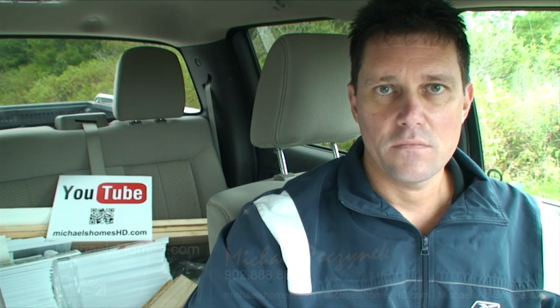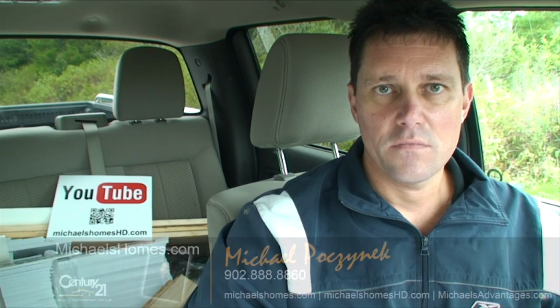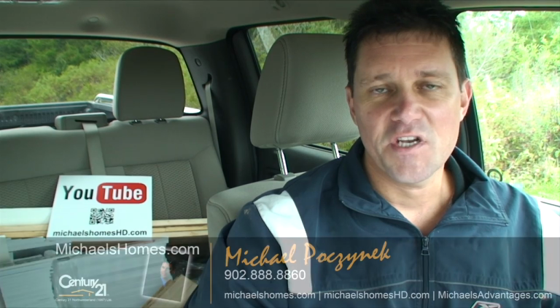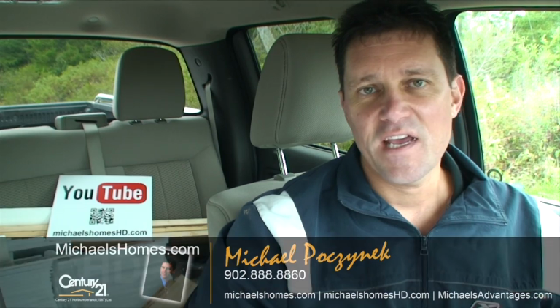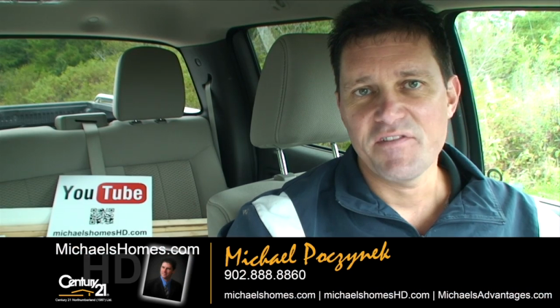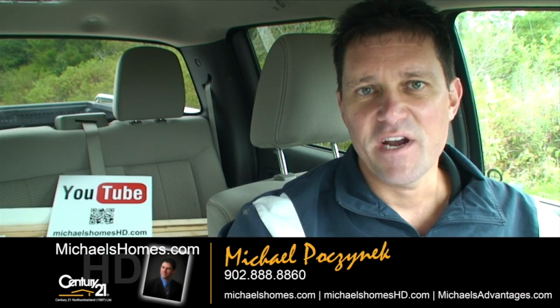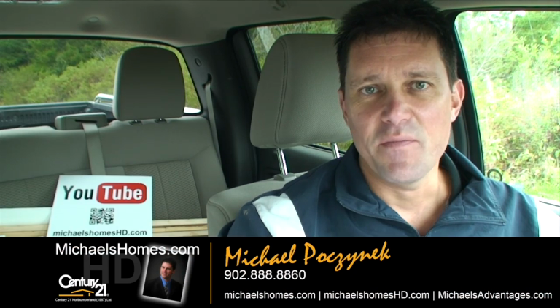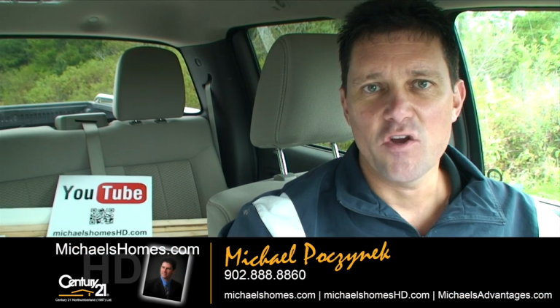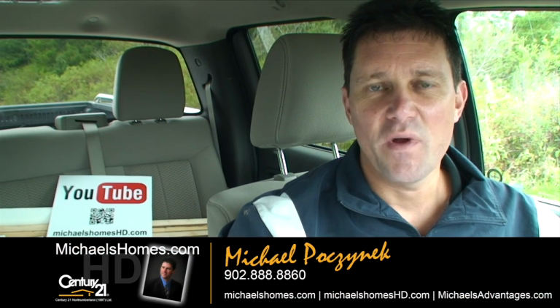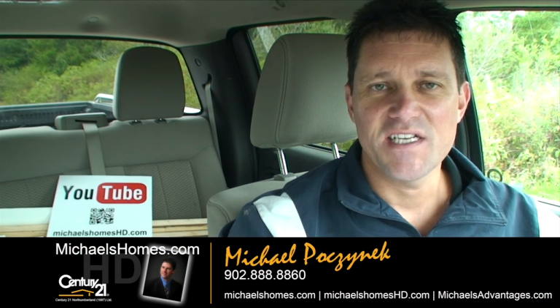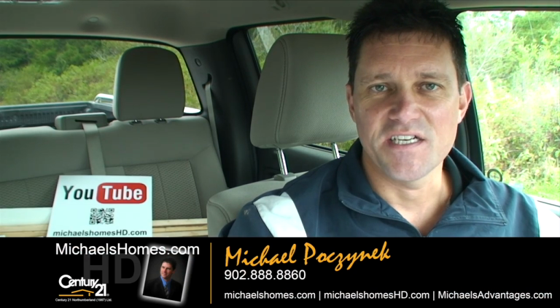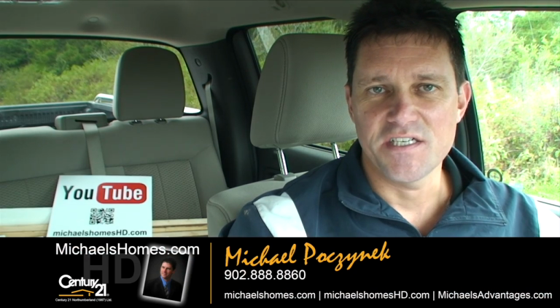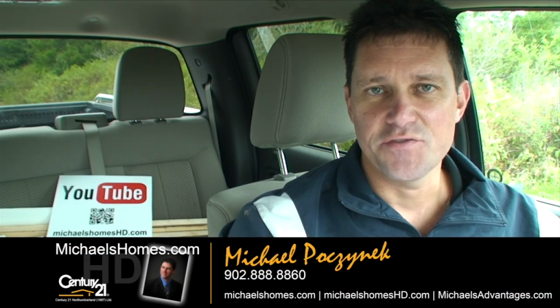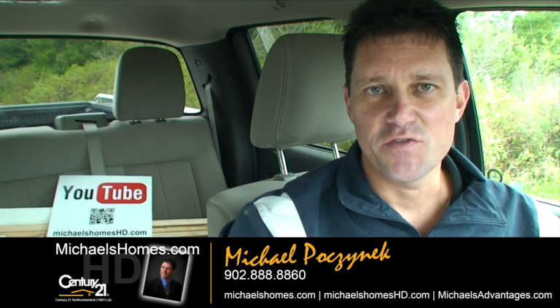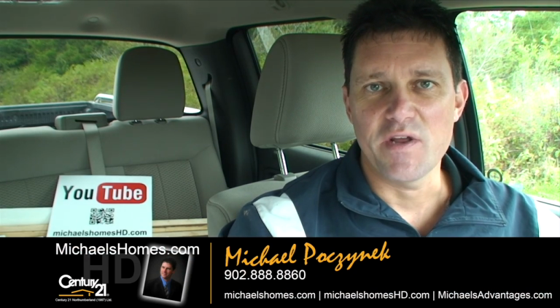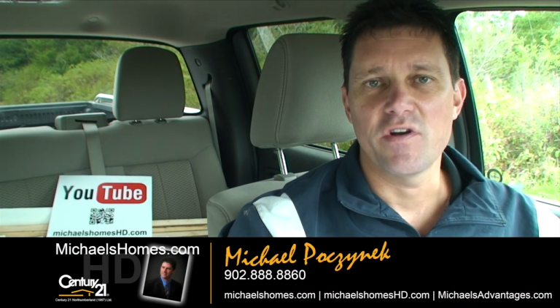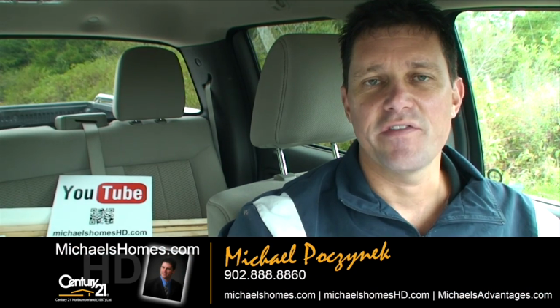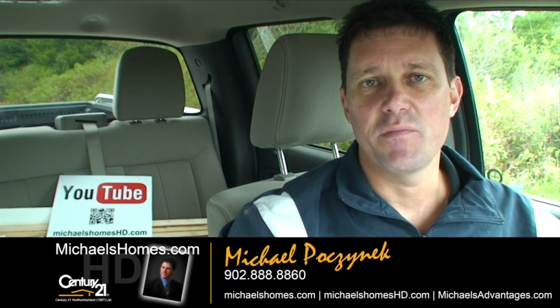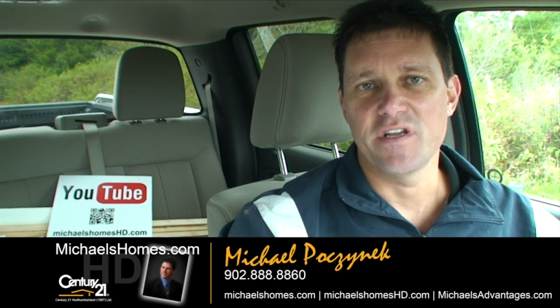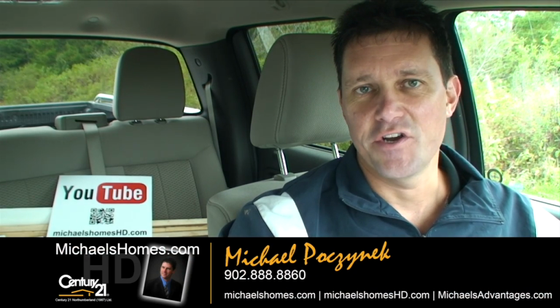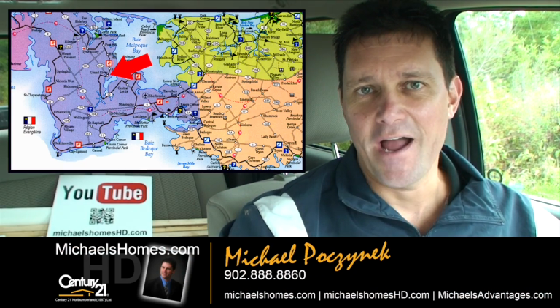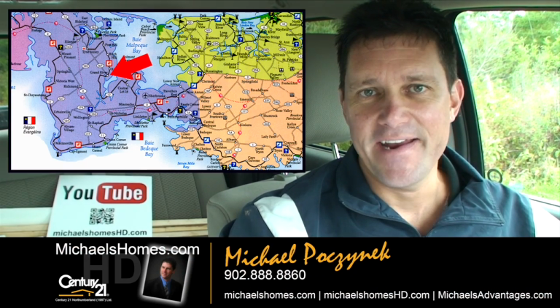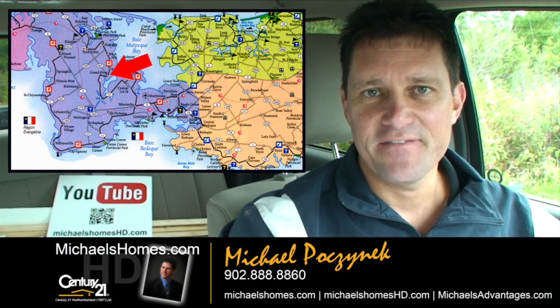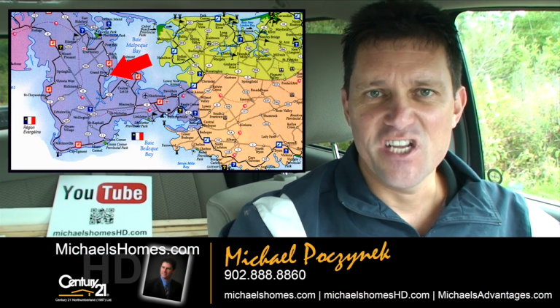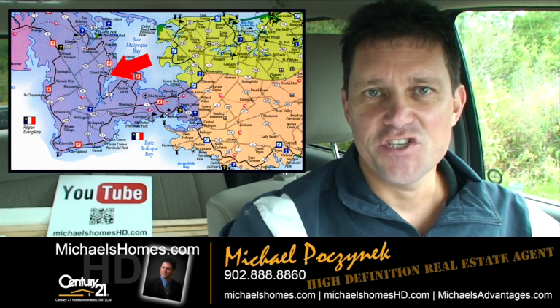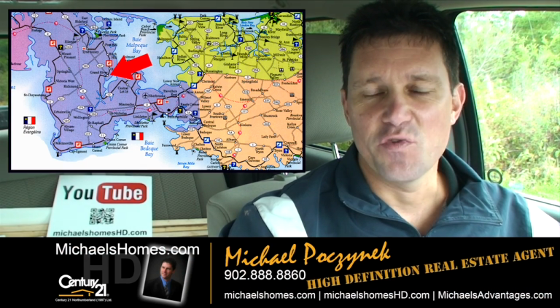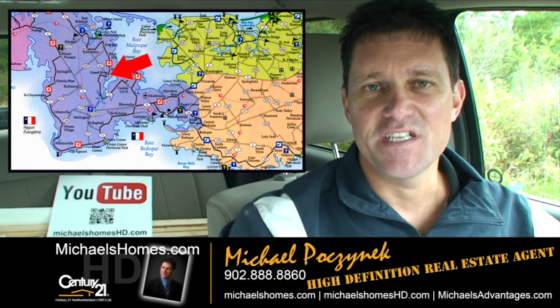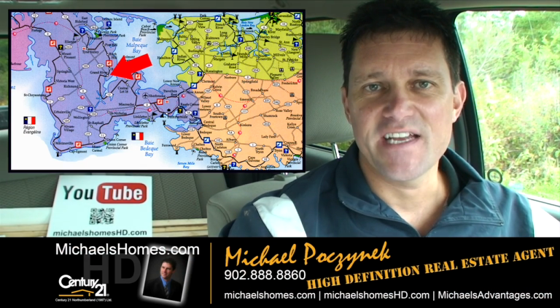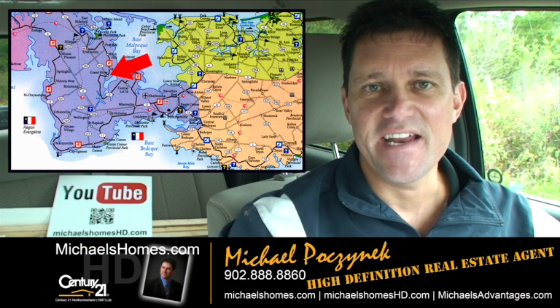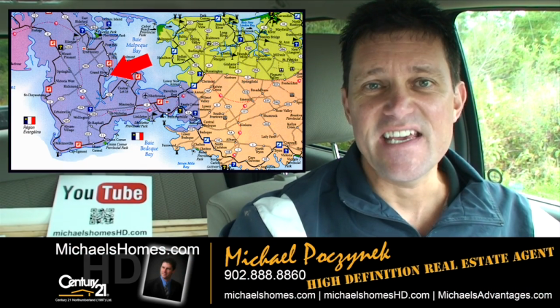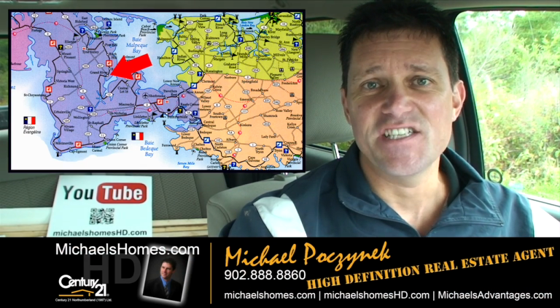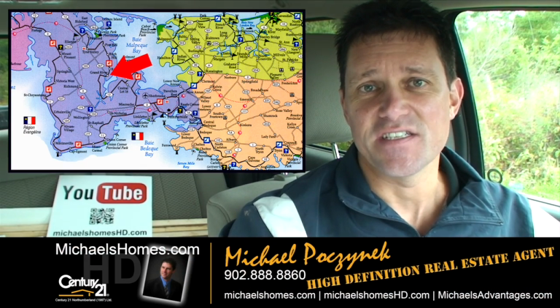Good day everybody, Michael Posnick, Century 21 Northumberland, your high definition real estate agent.